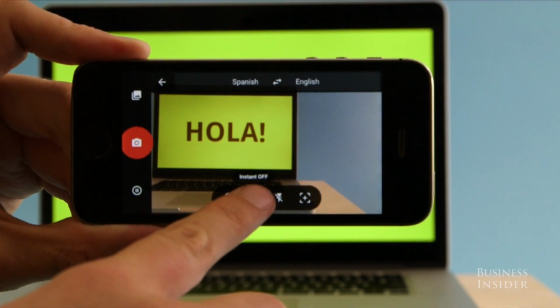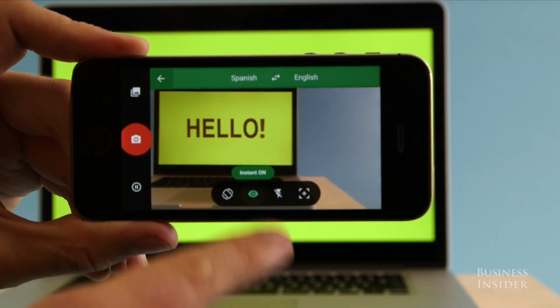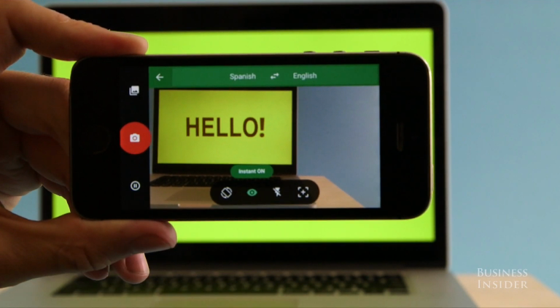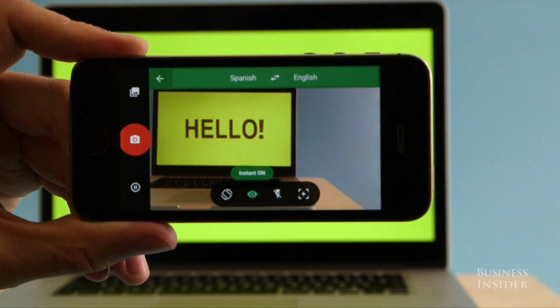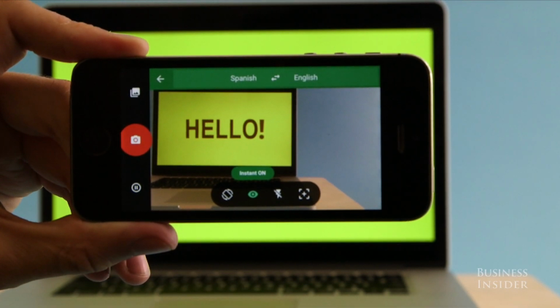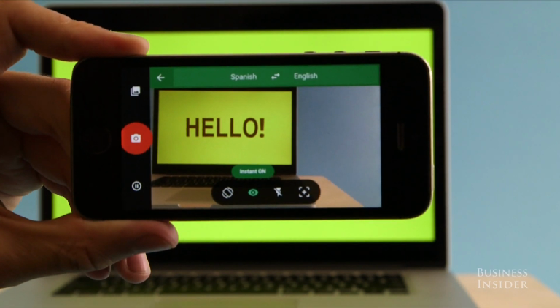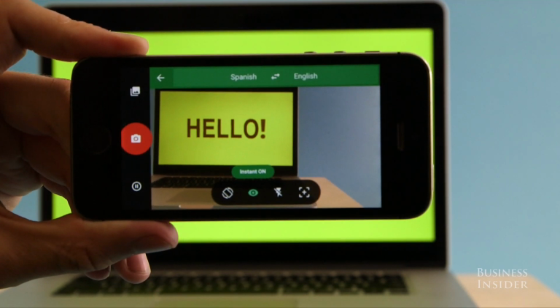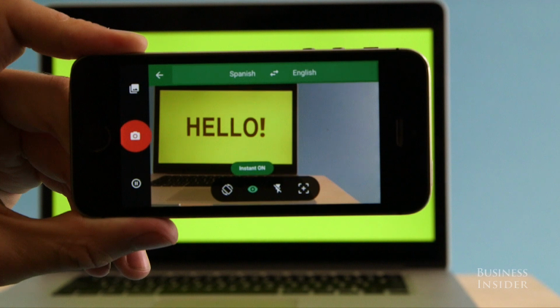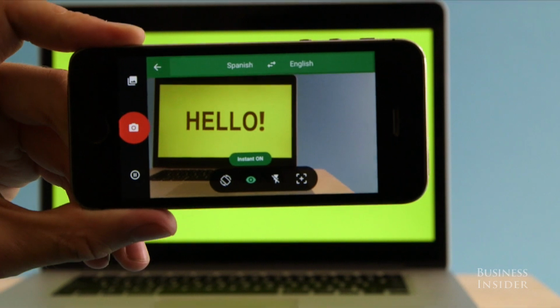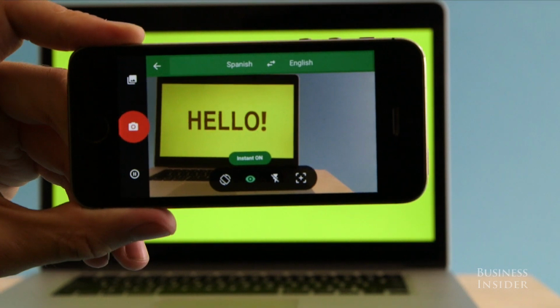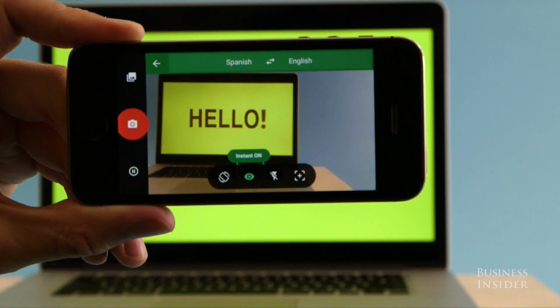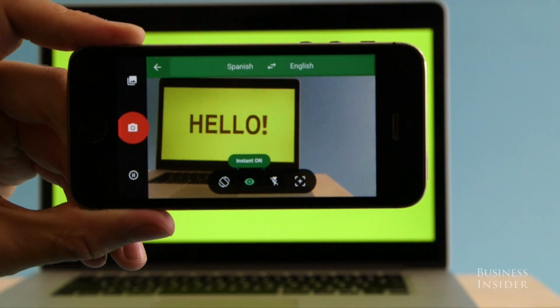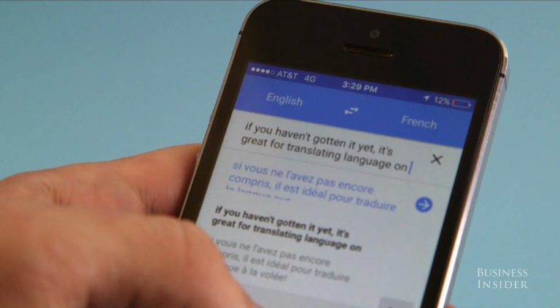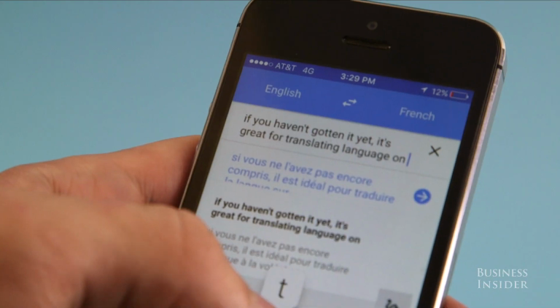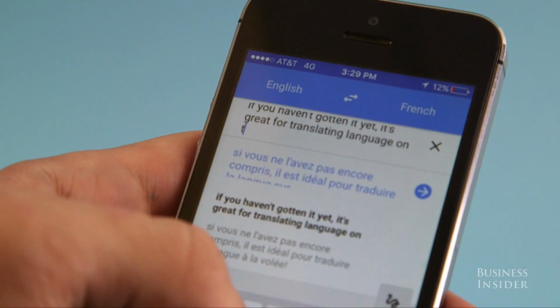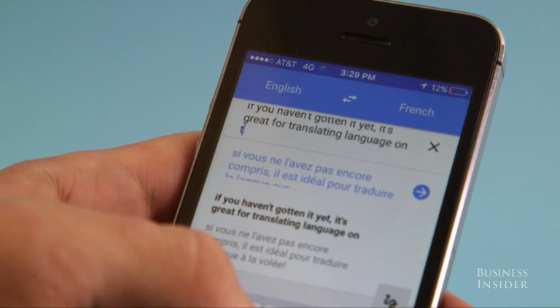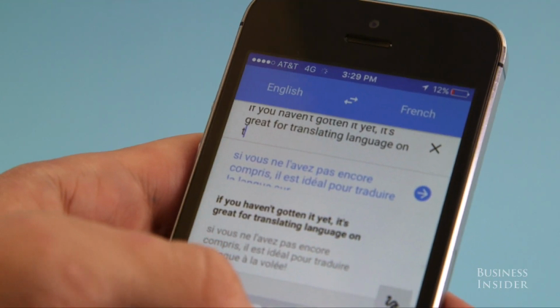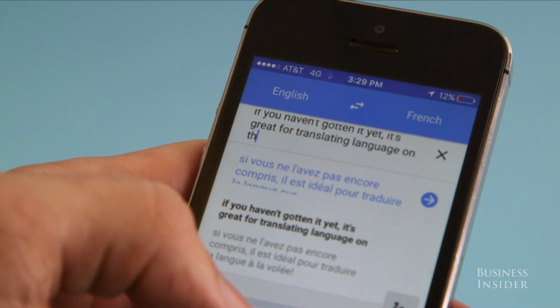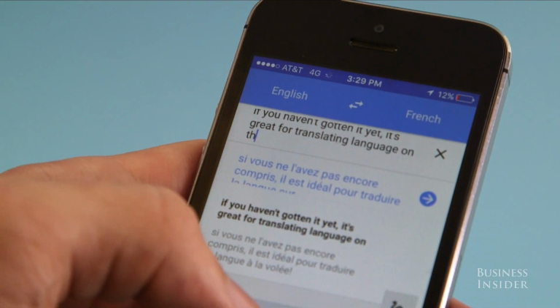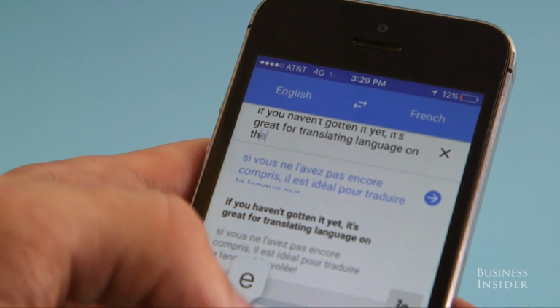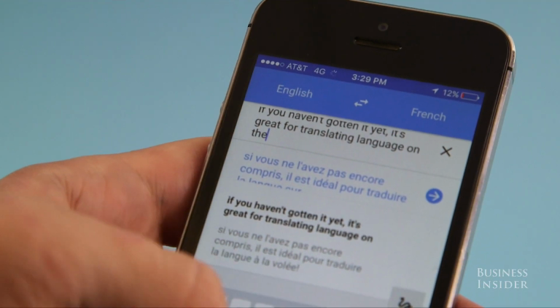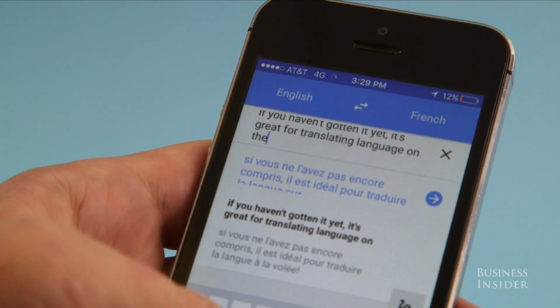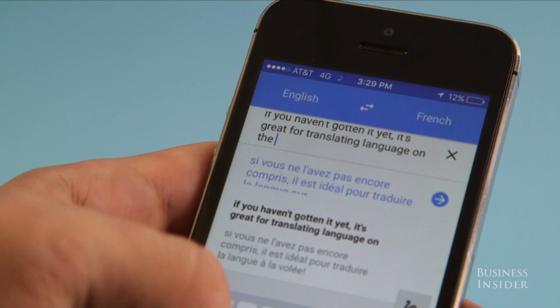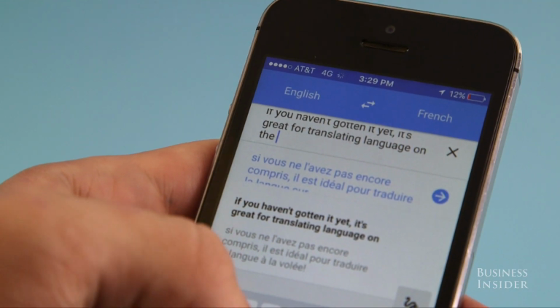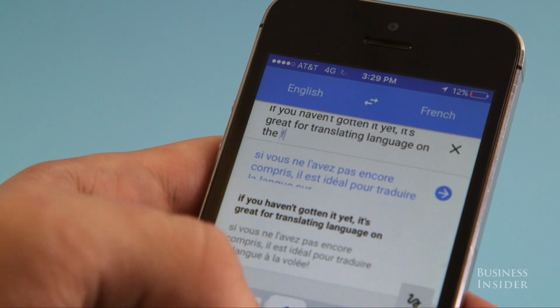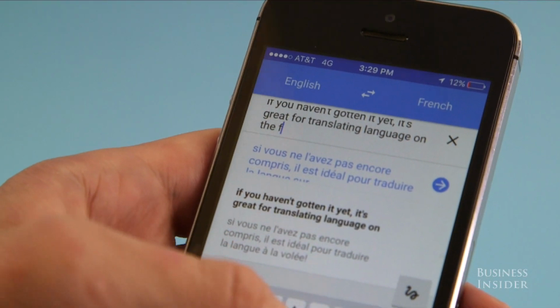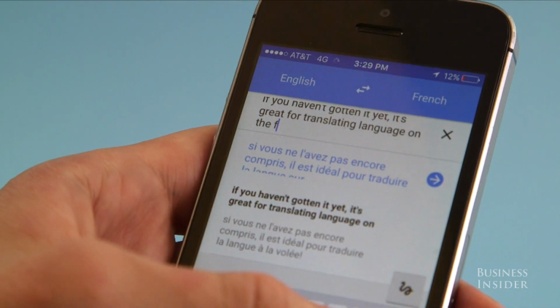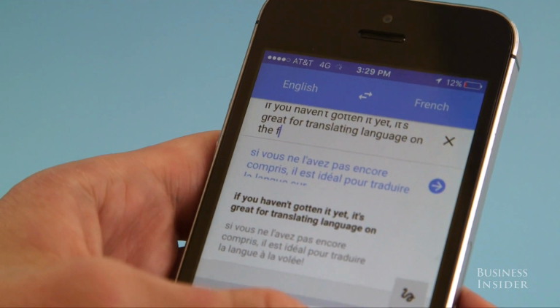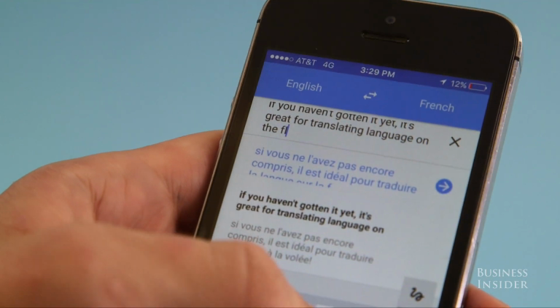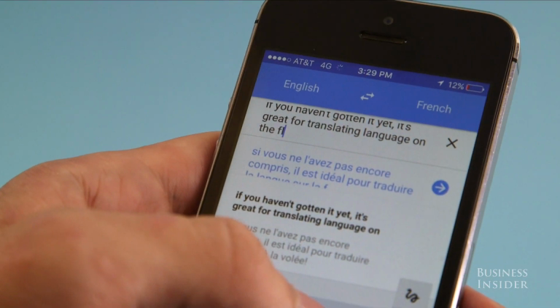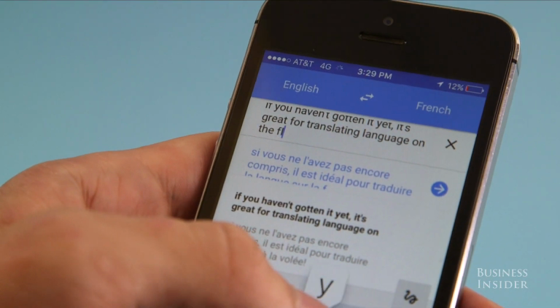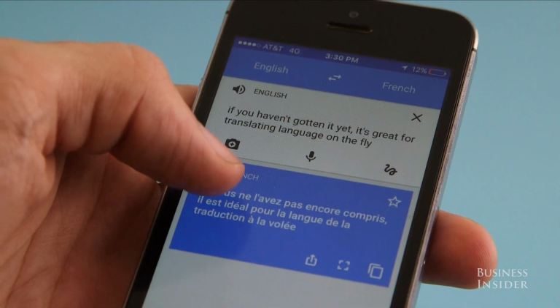The Google Translate app has been around for a while. If you haven't gotten it yet, it's great for translating language on the fly.